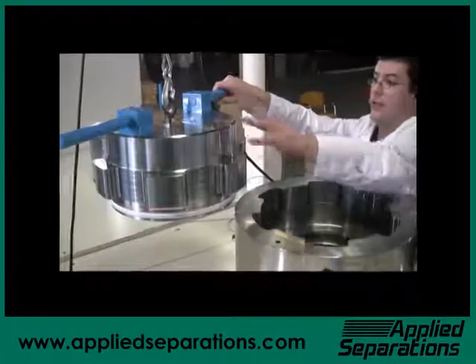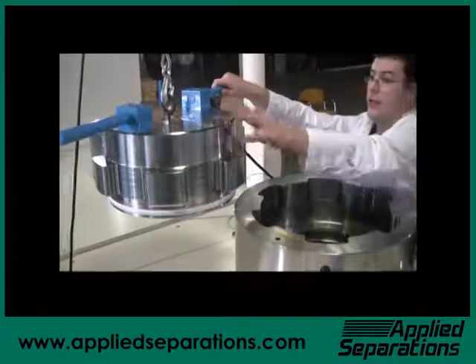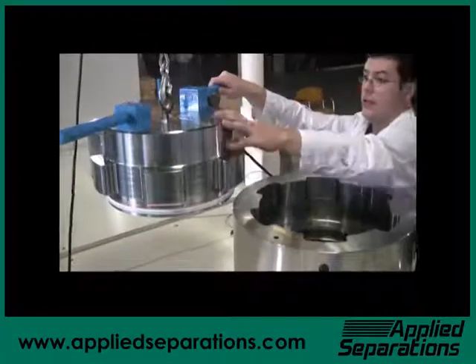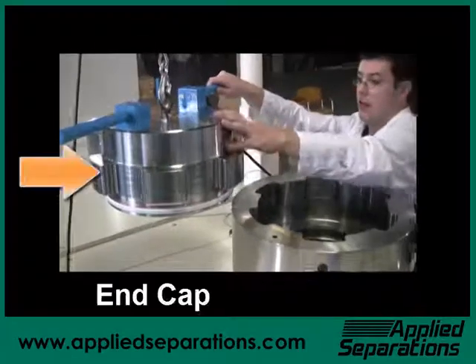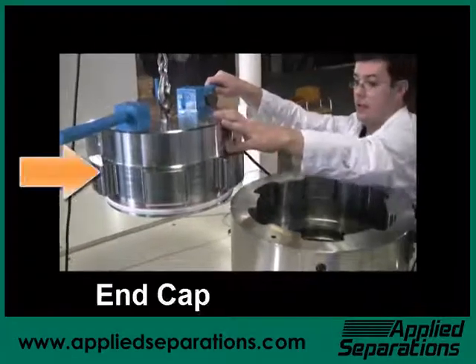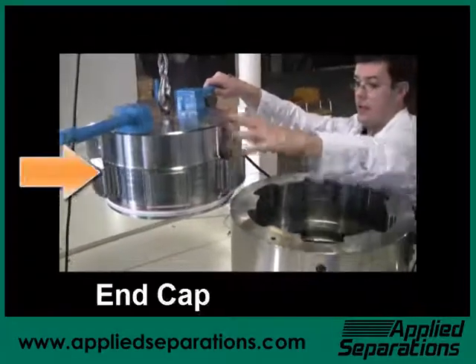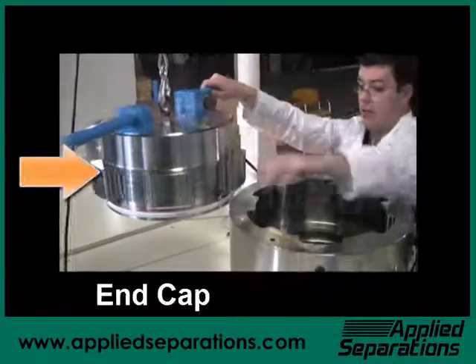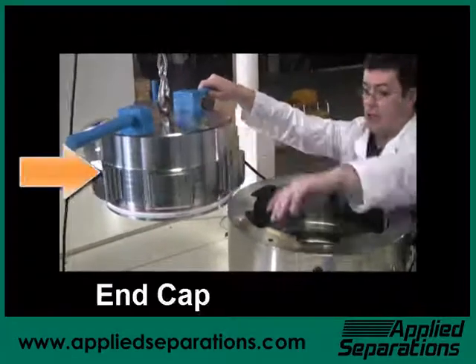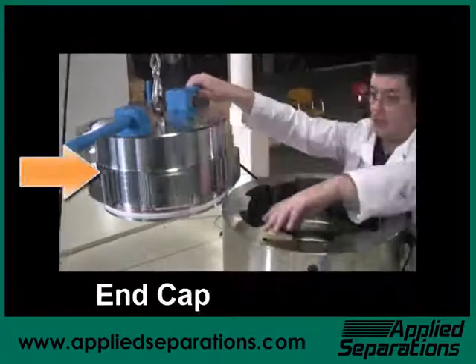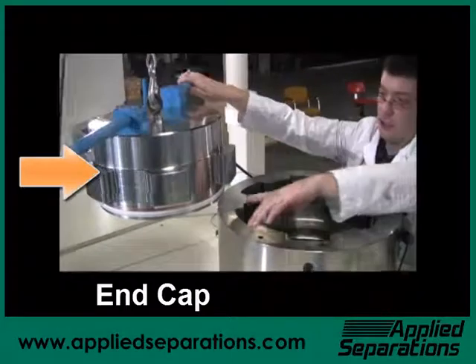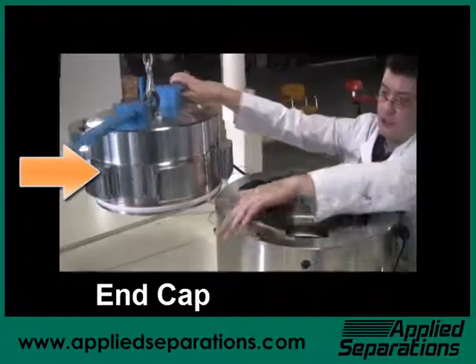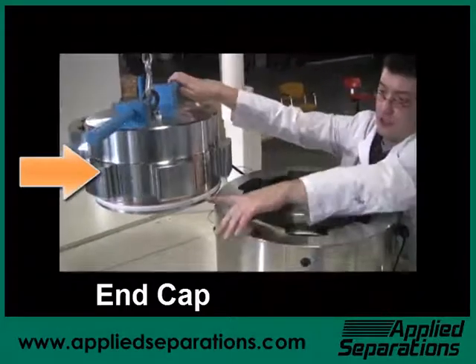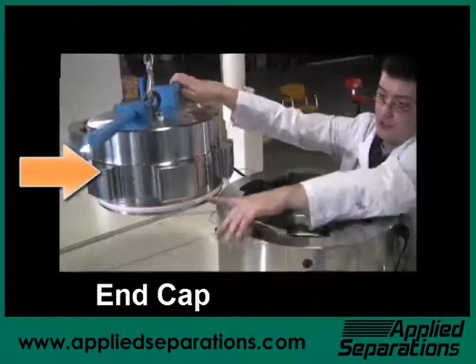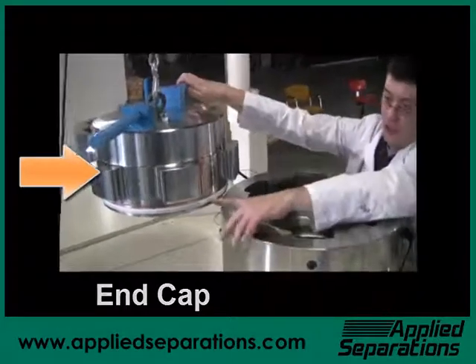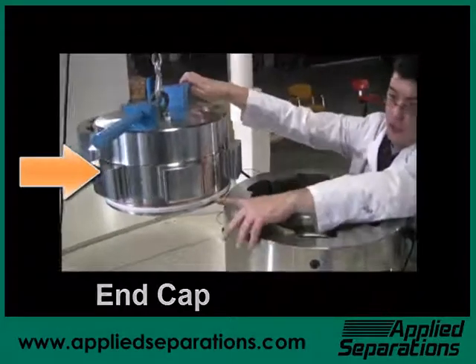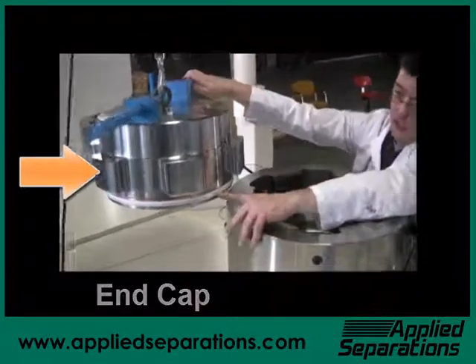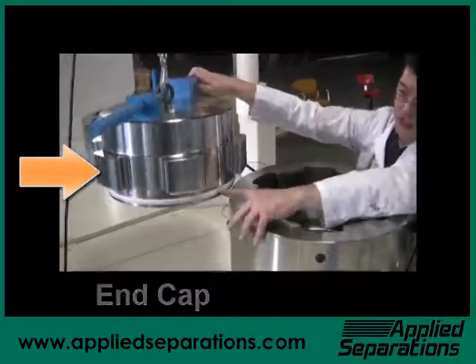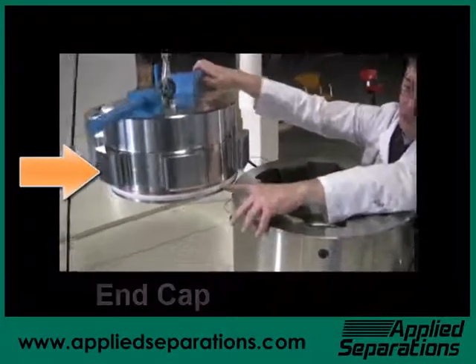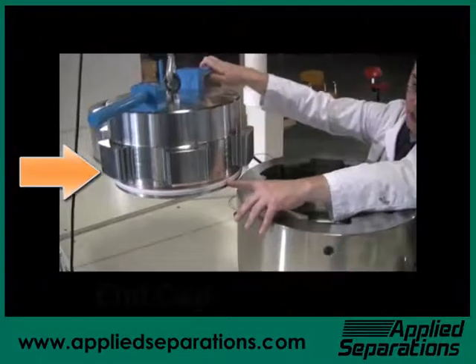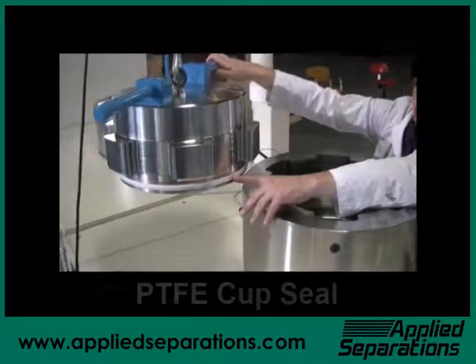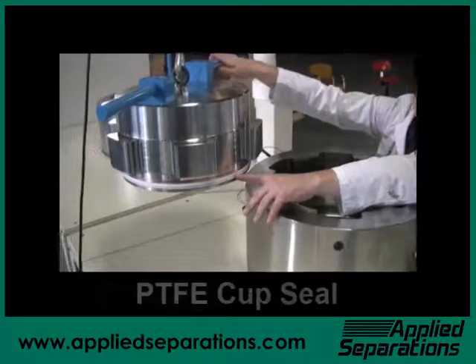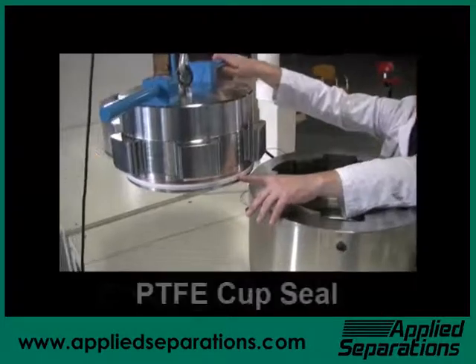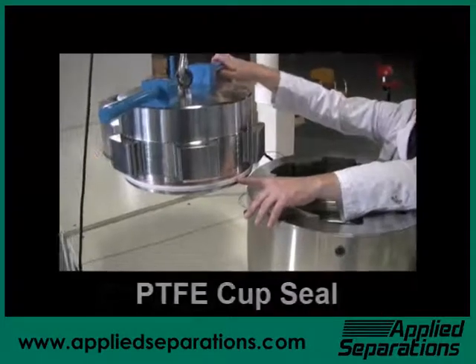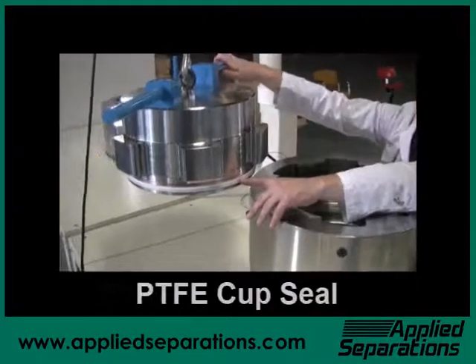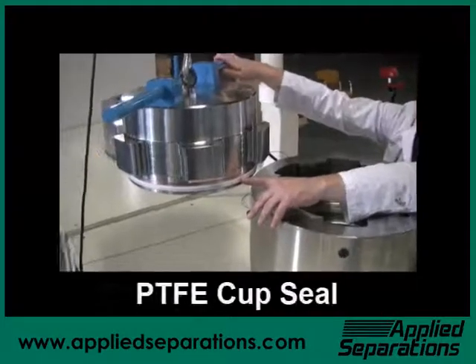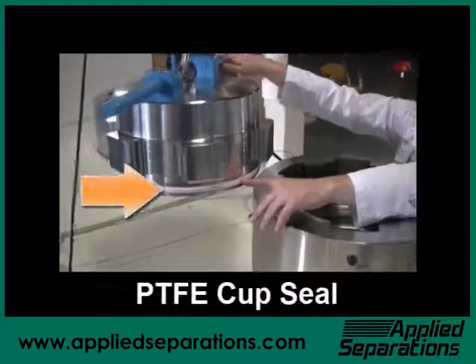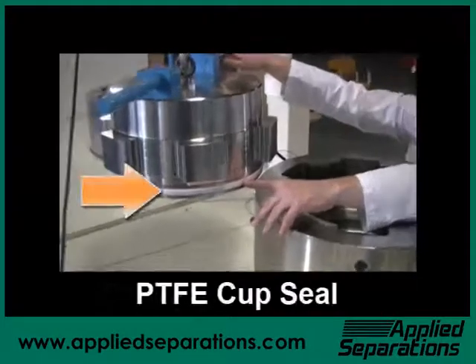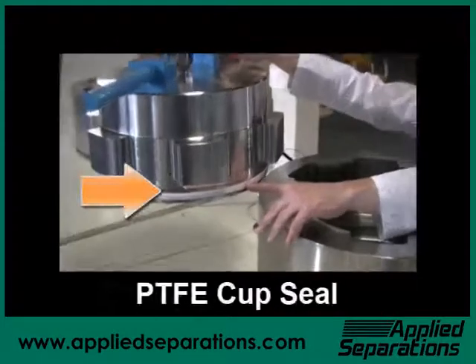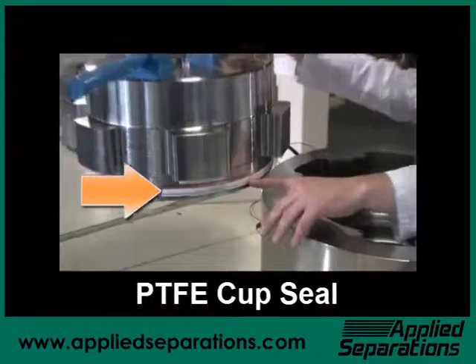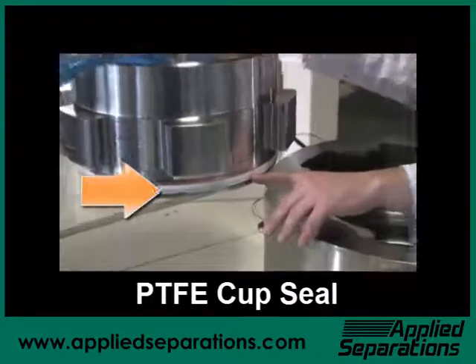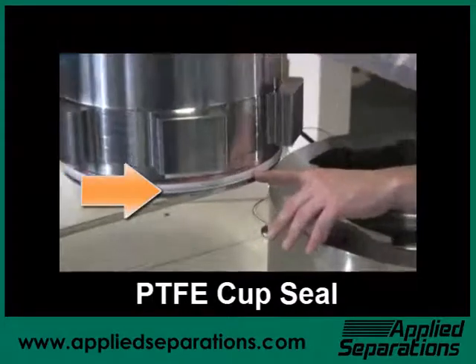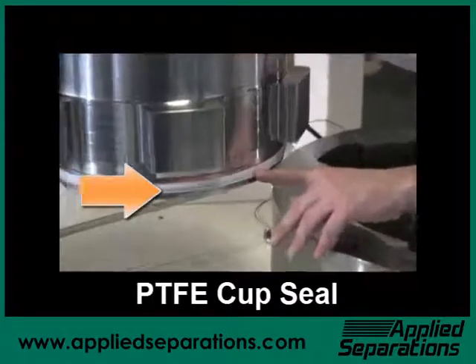The vessel end cap features a PTFE cup seal with a copper backing.